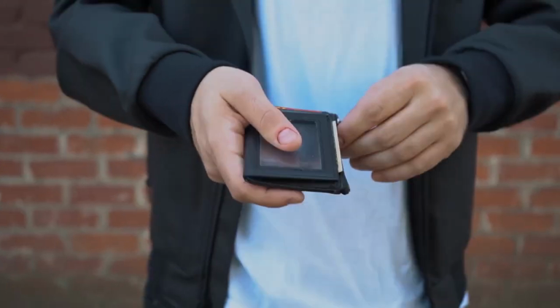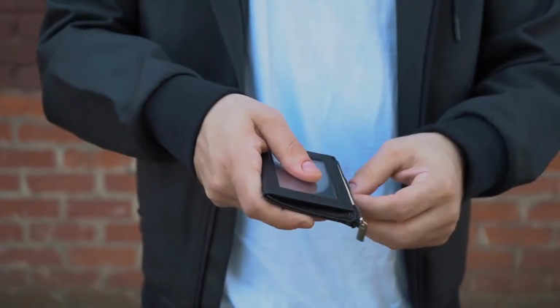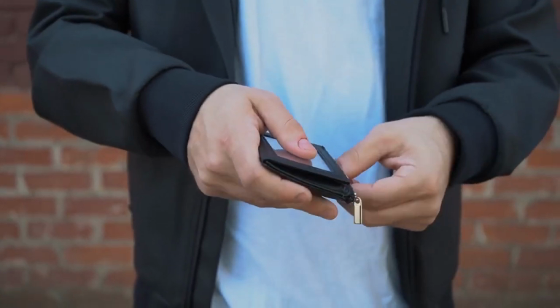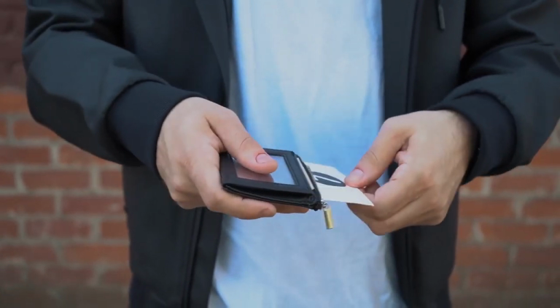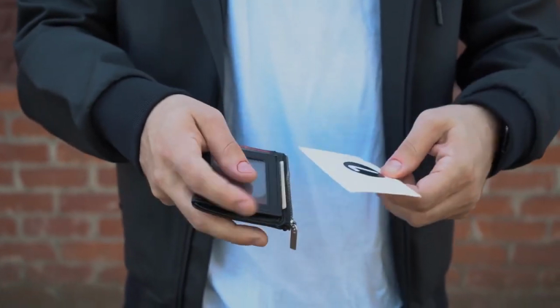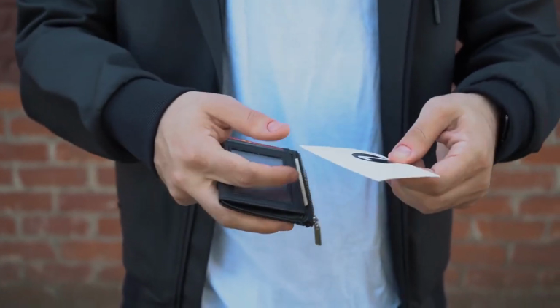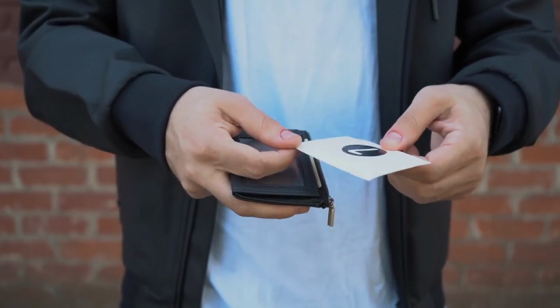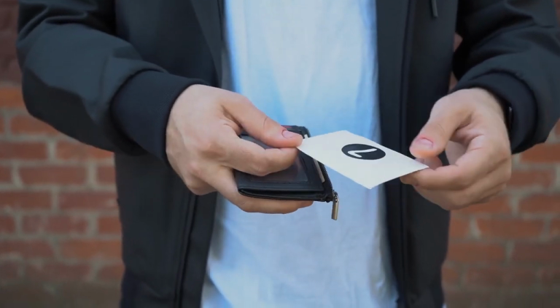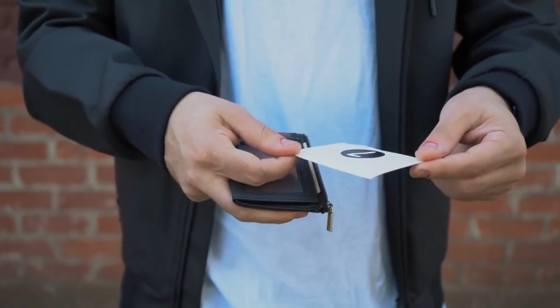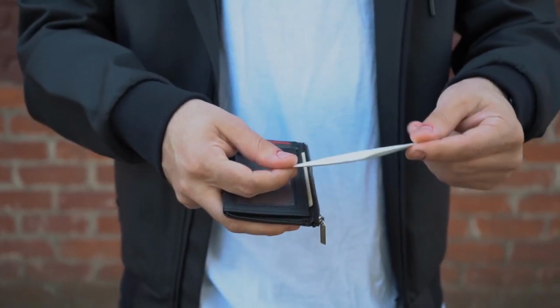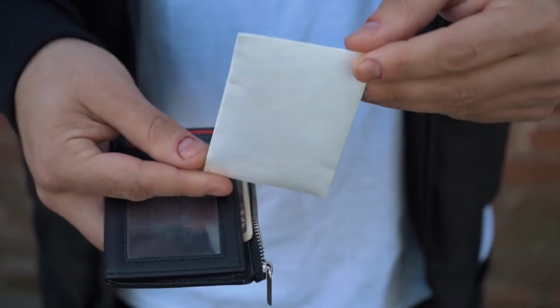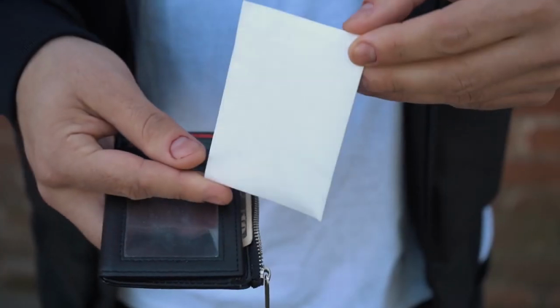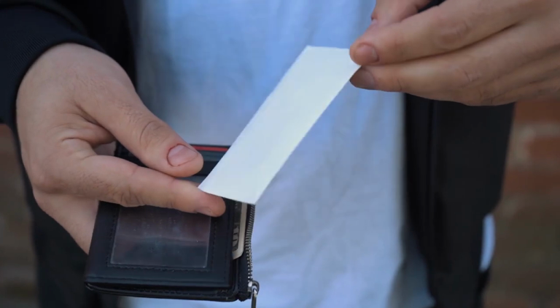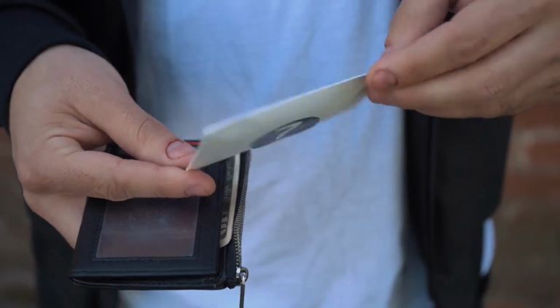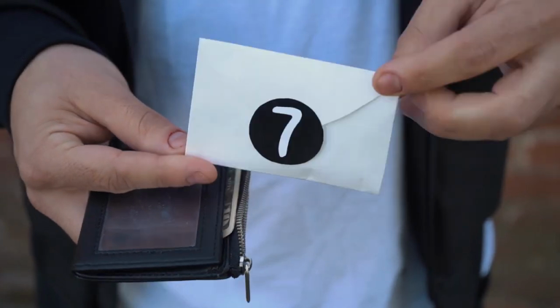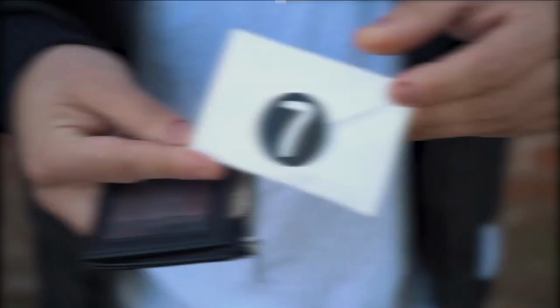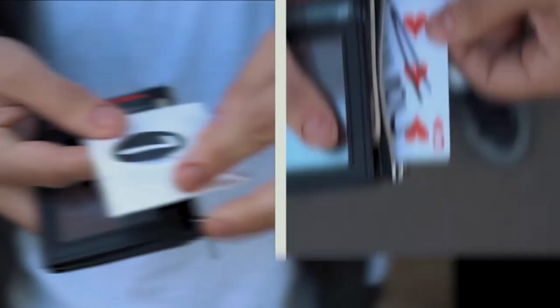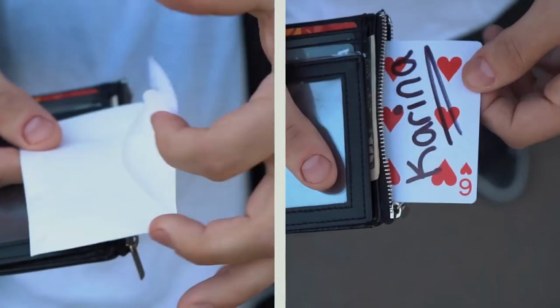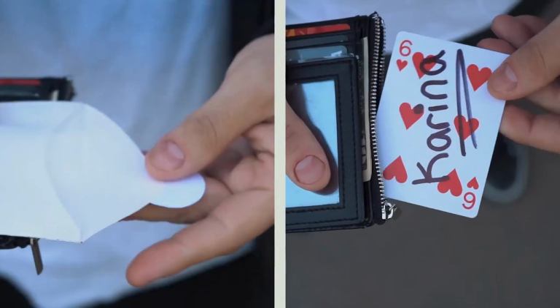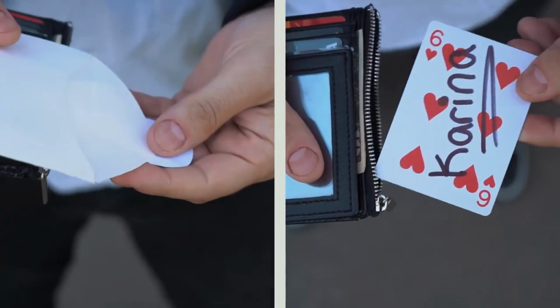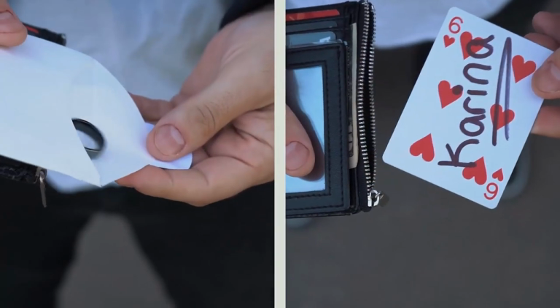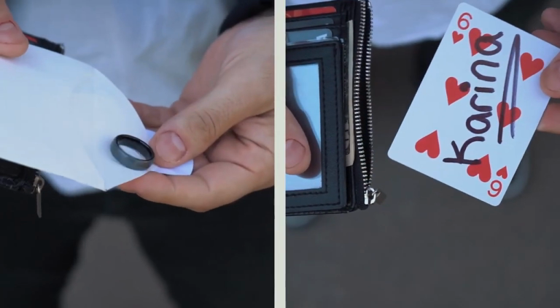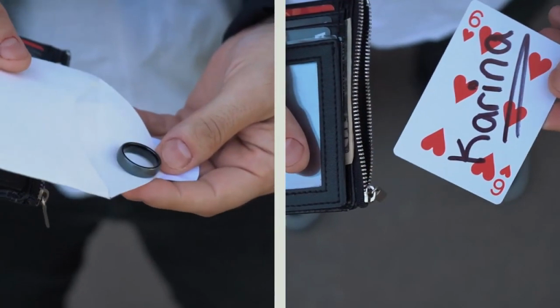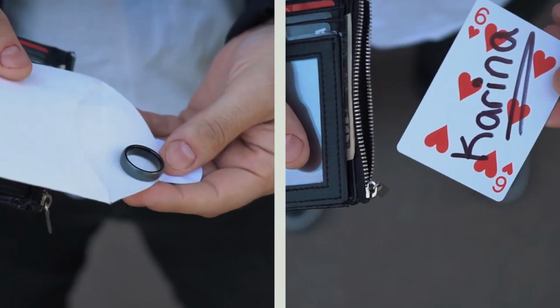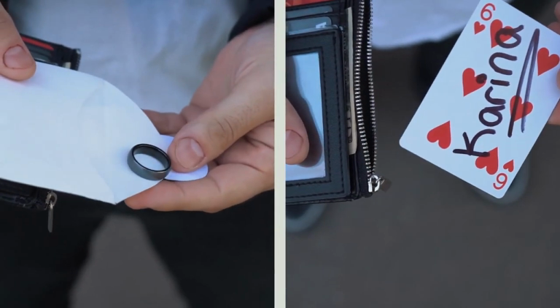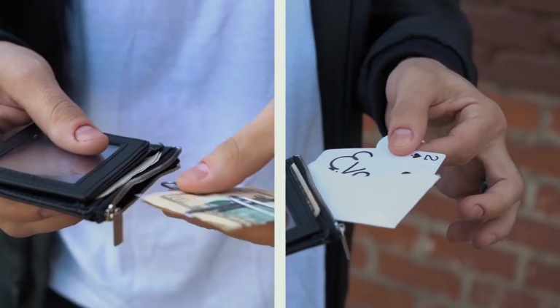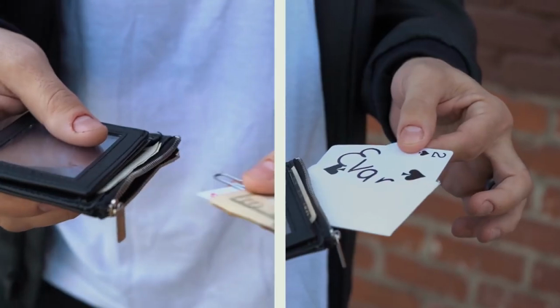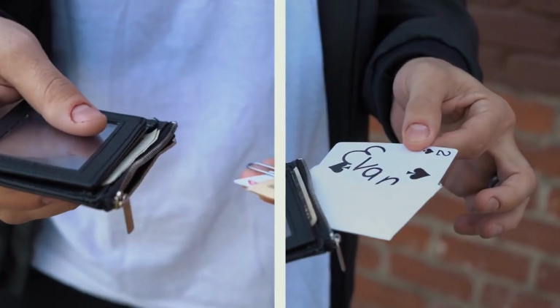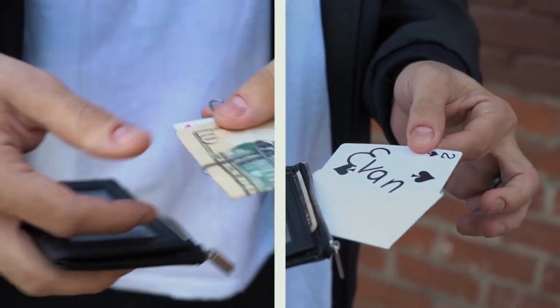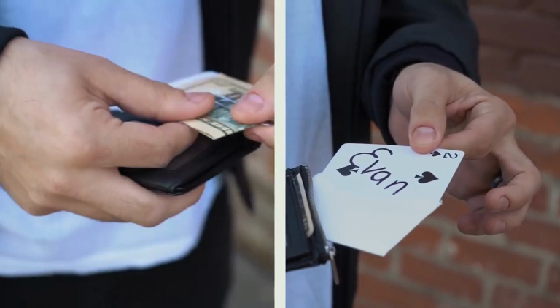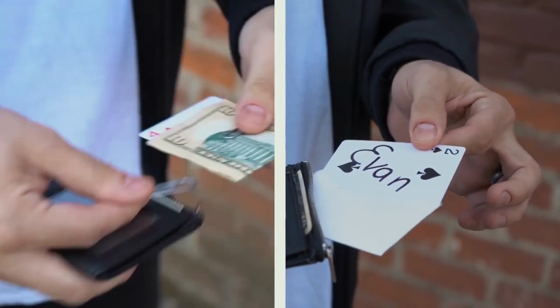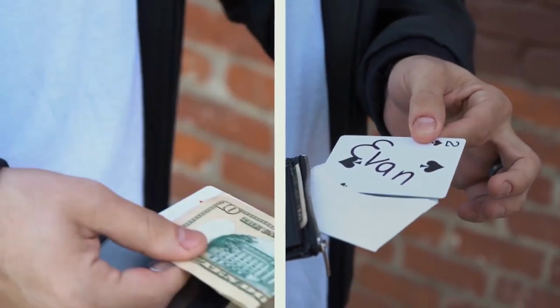From the zipper compartment, you'll be able to produce signed cards, rings, and so much more.